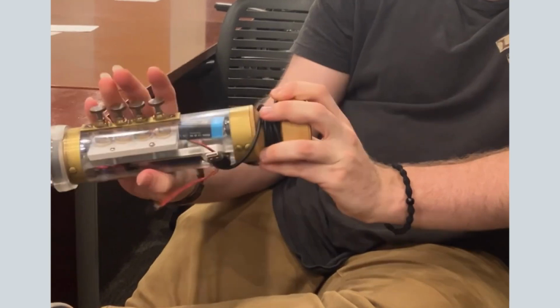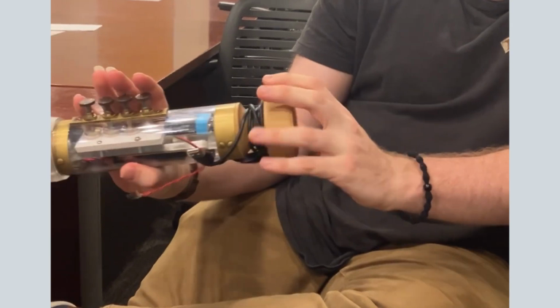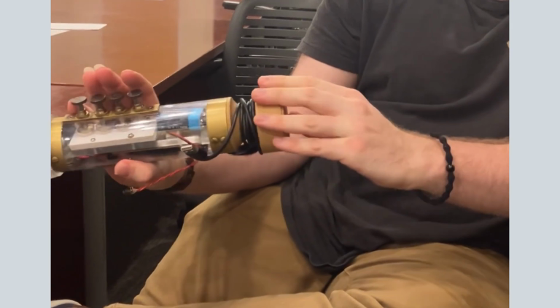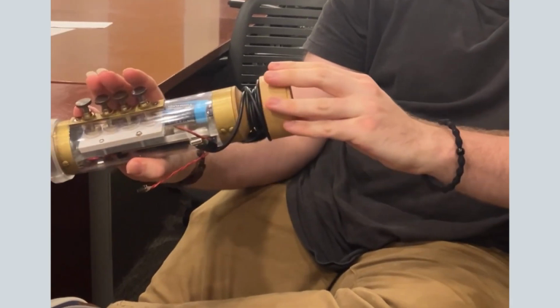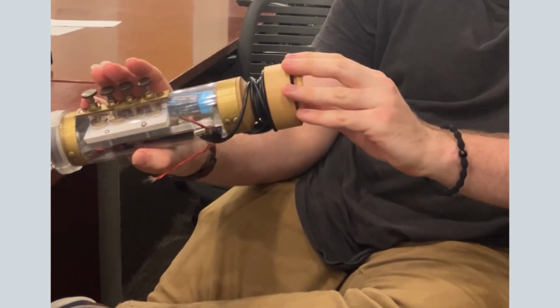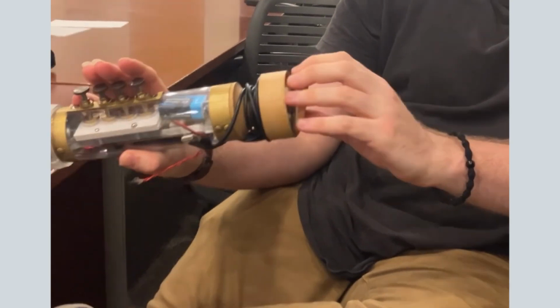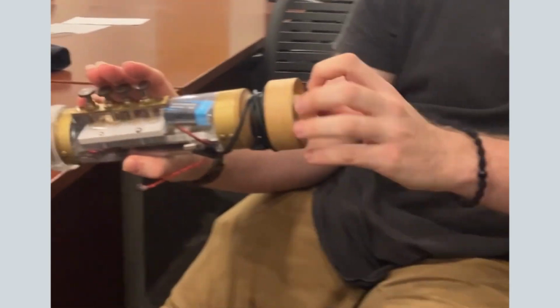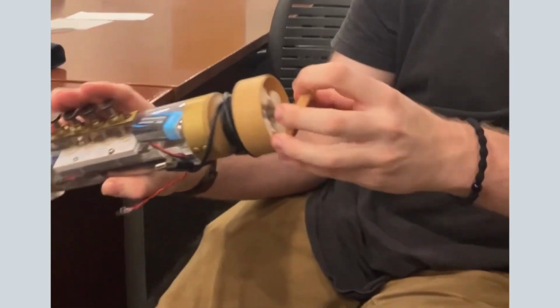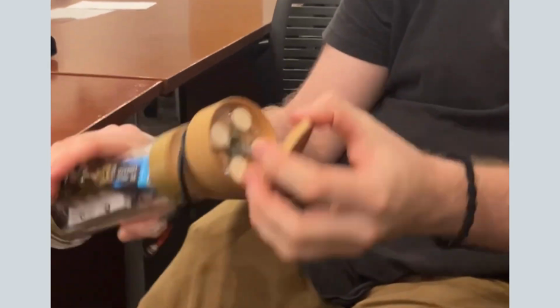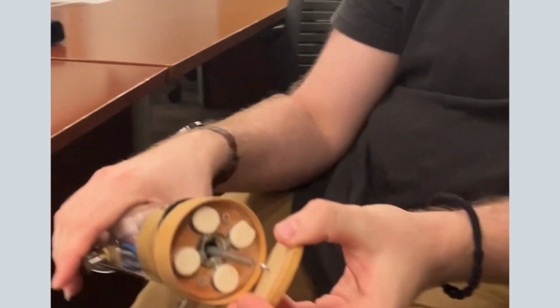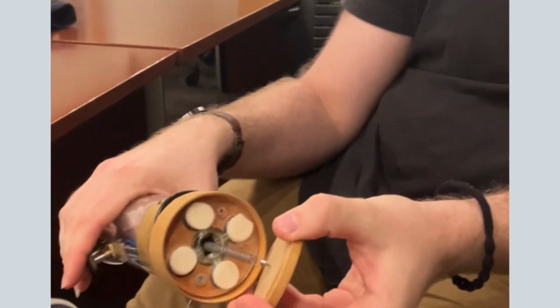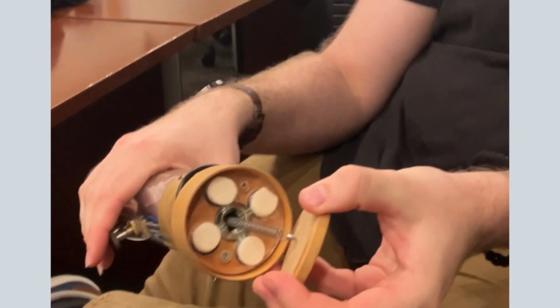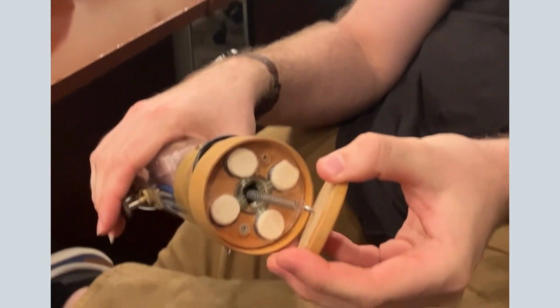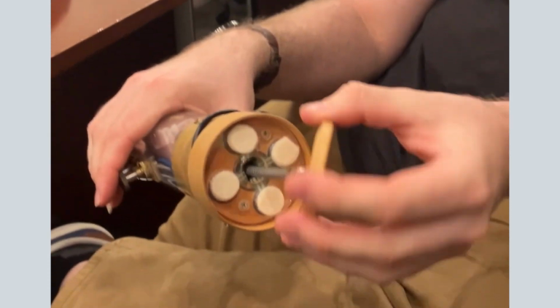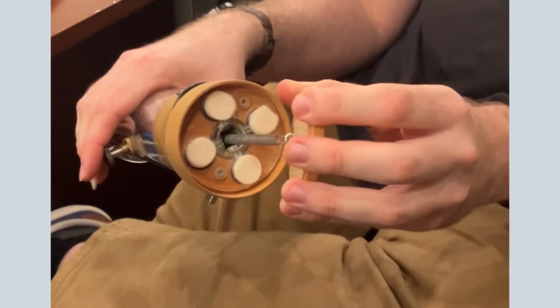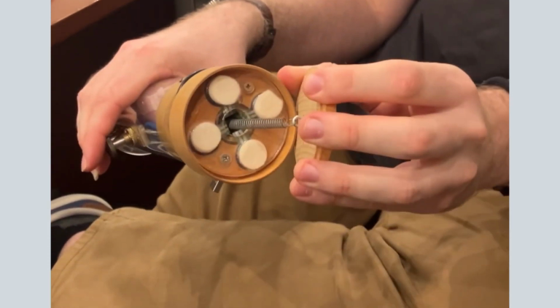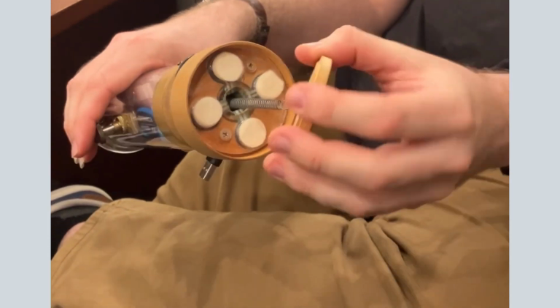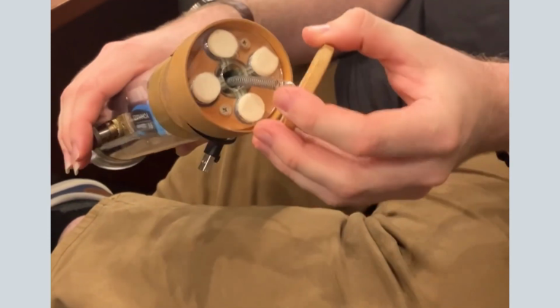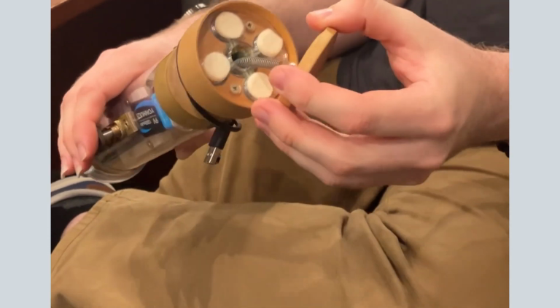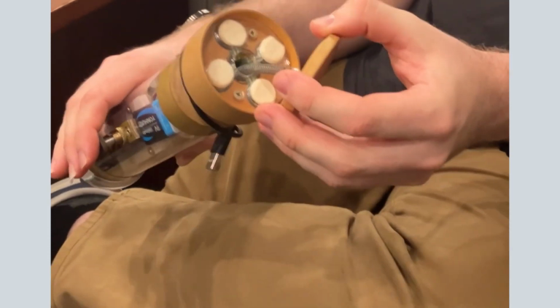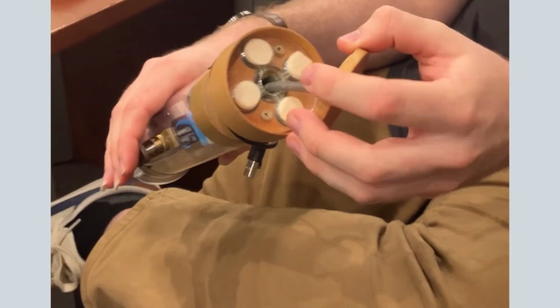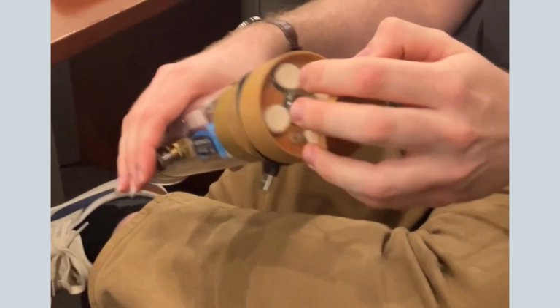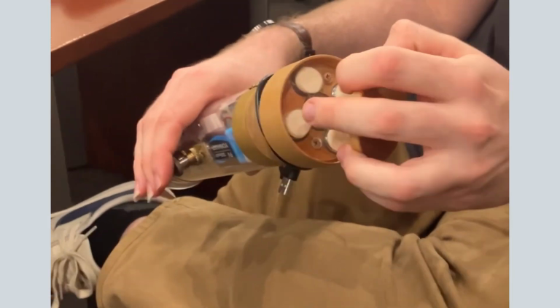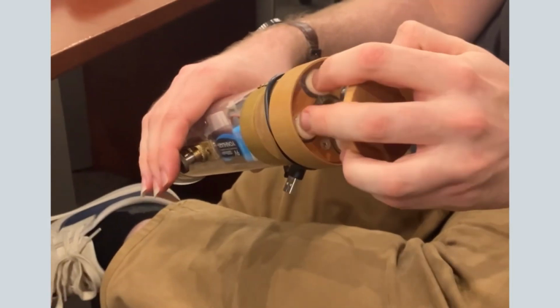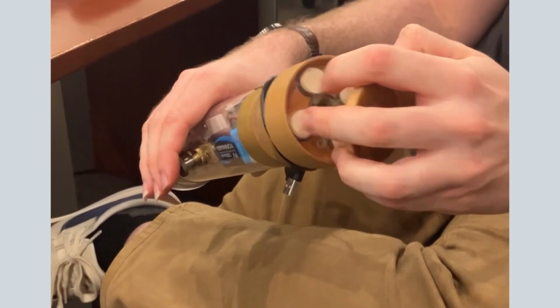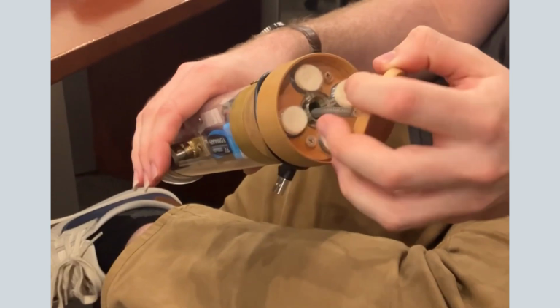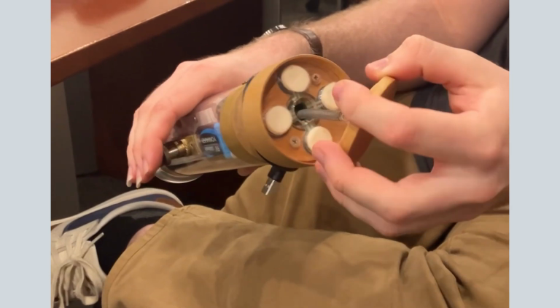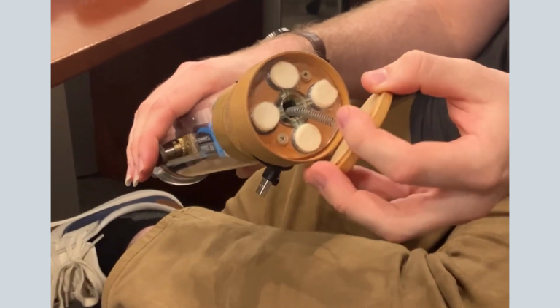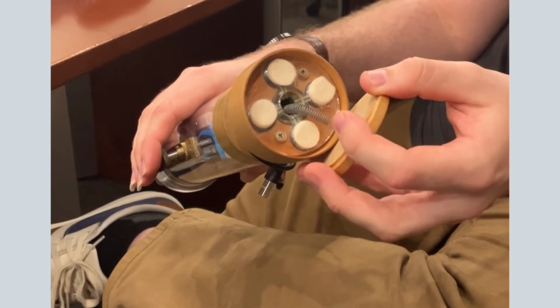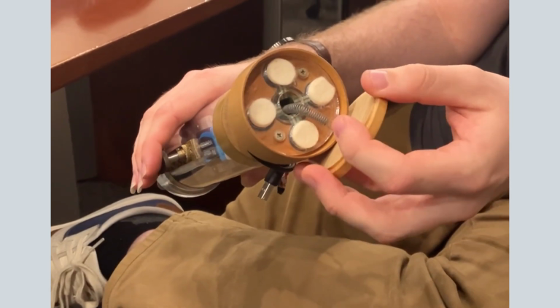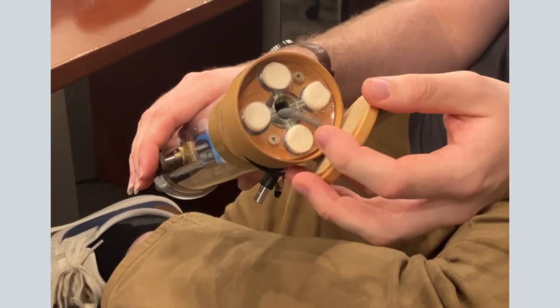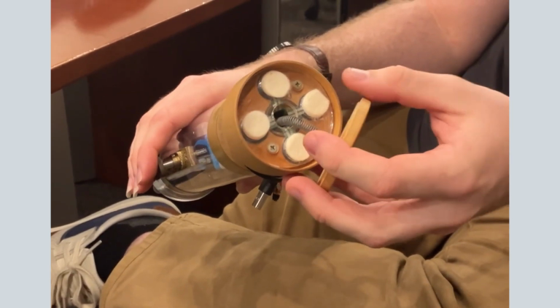The same sensors can be found in the cap here under this wooden spring. They have the felt pads that are the most durable.